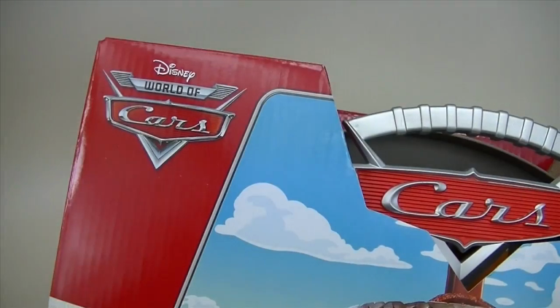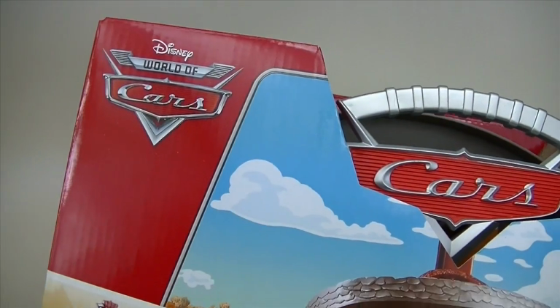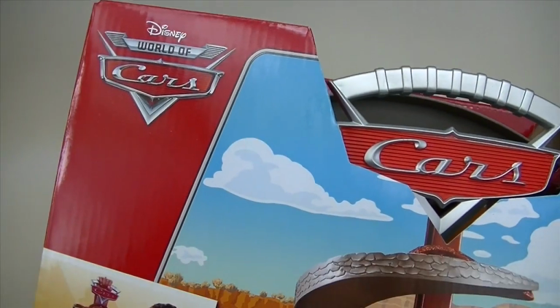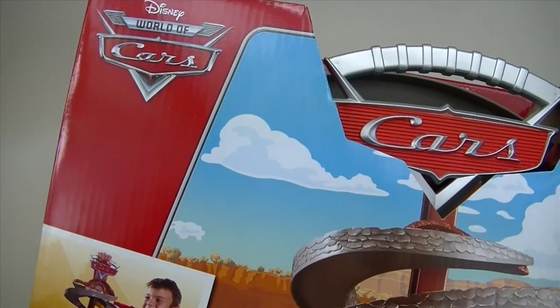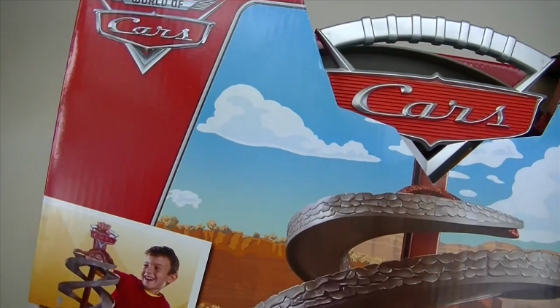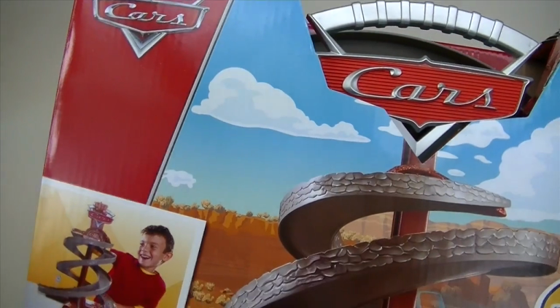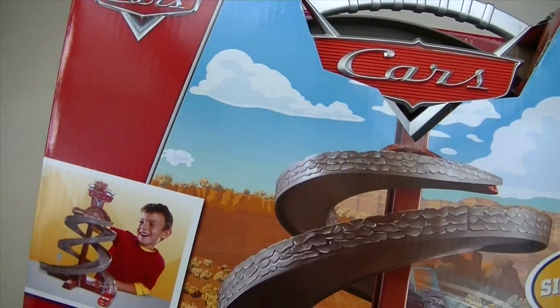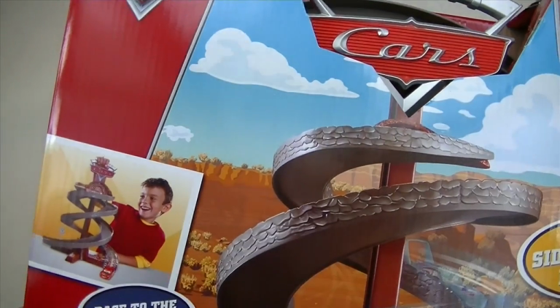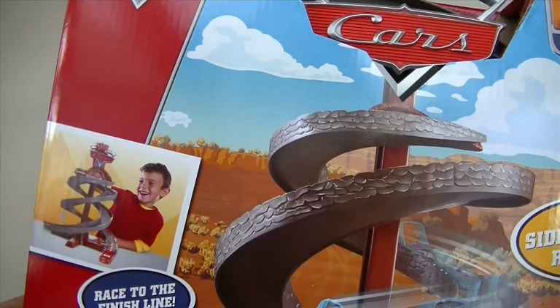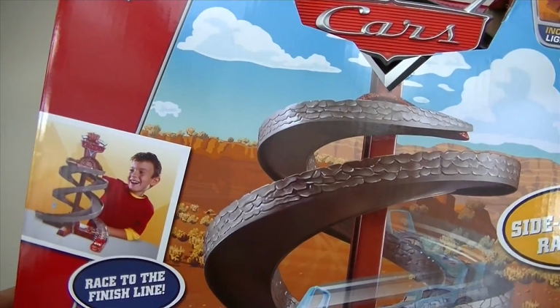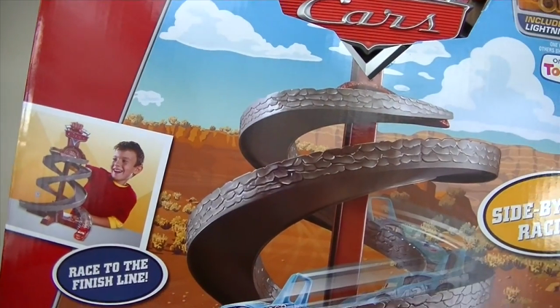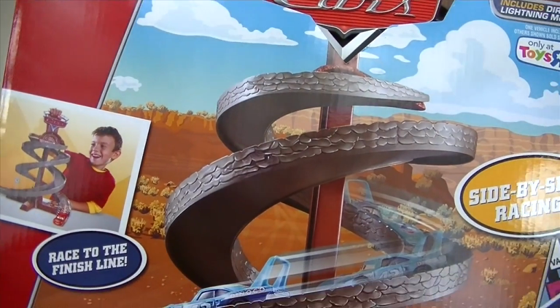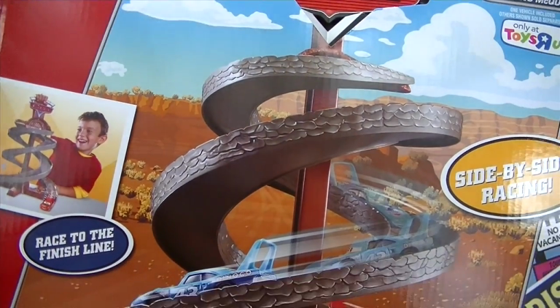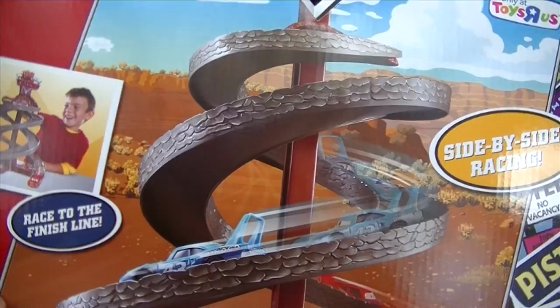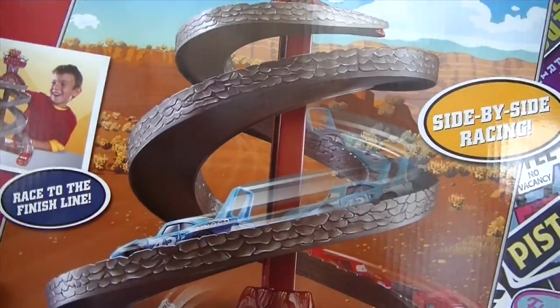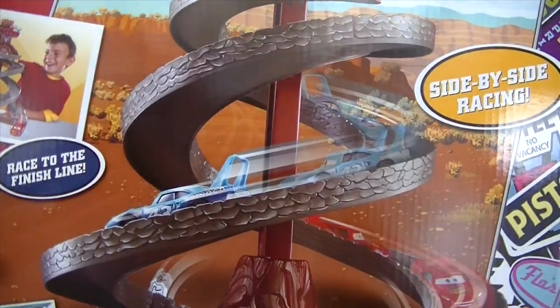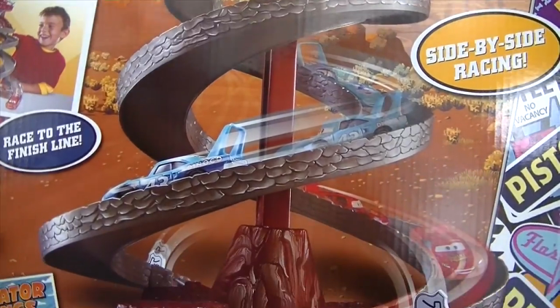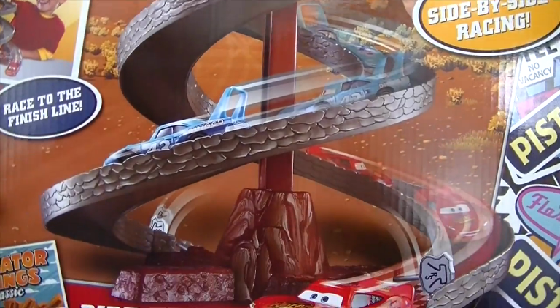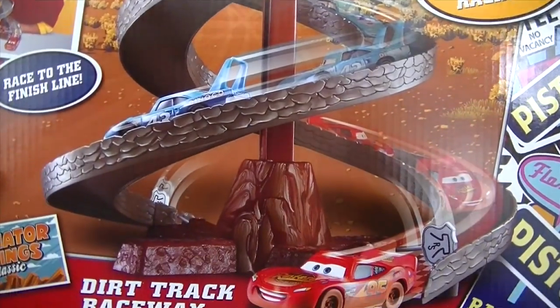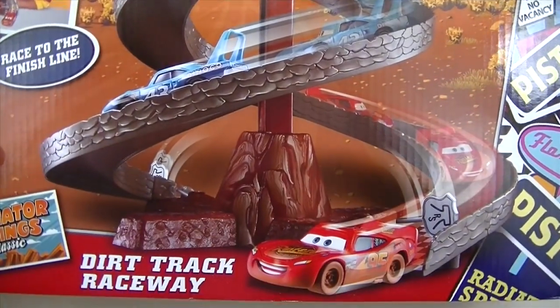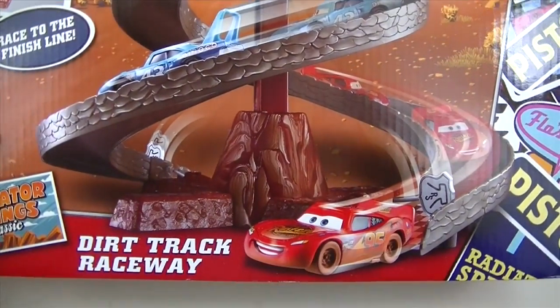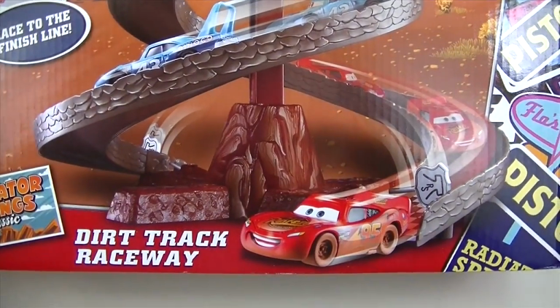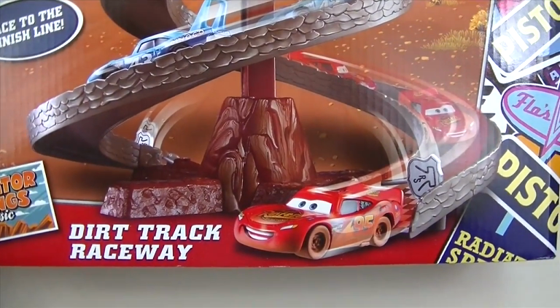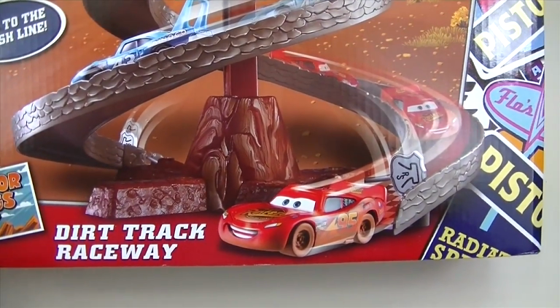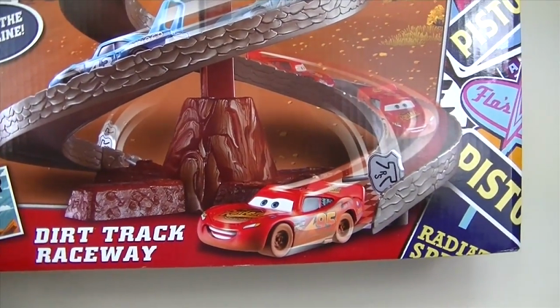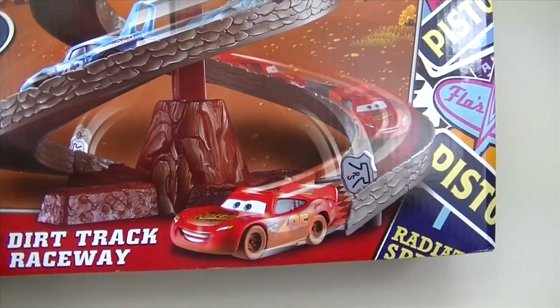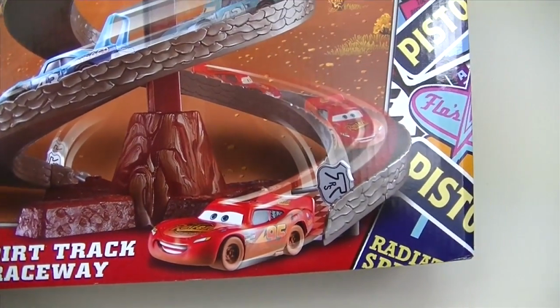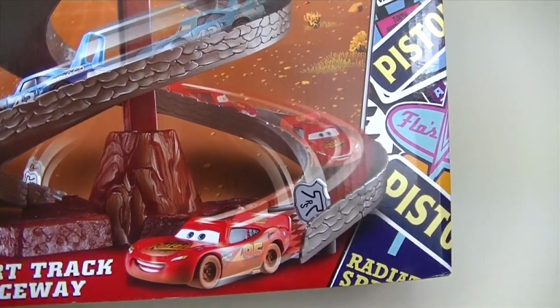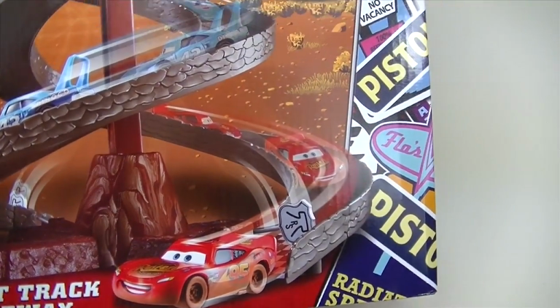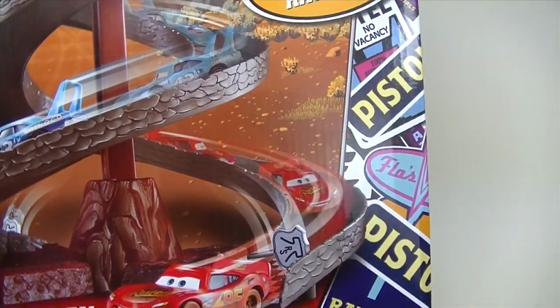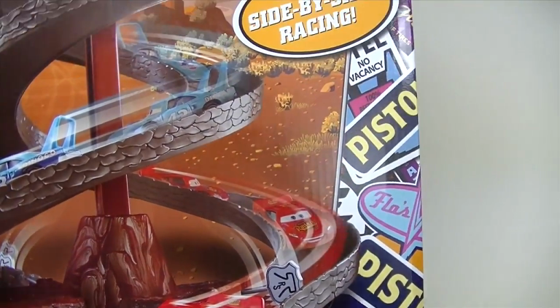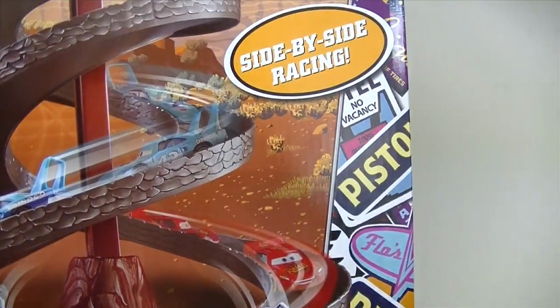Hello everyone, today we're looking at Disney Cars Dirt Track Raceway available at Toys R Us.